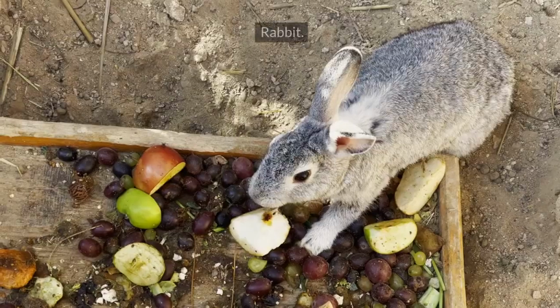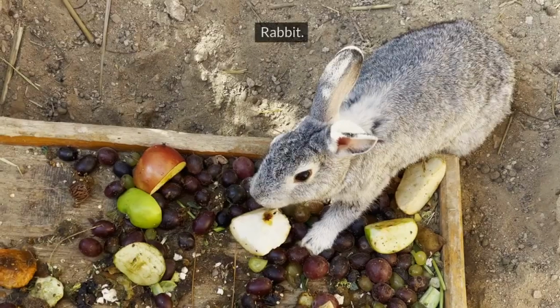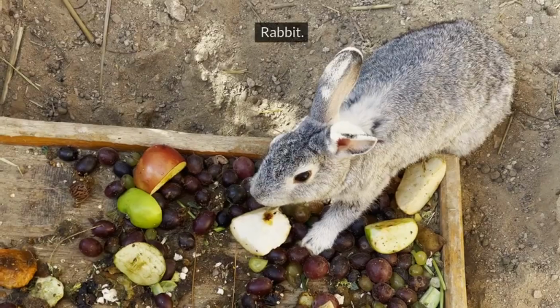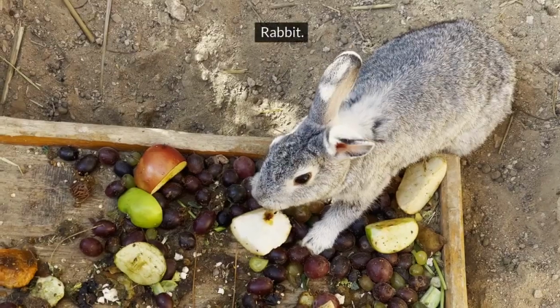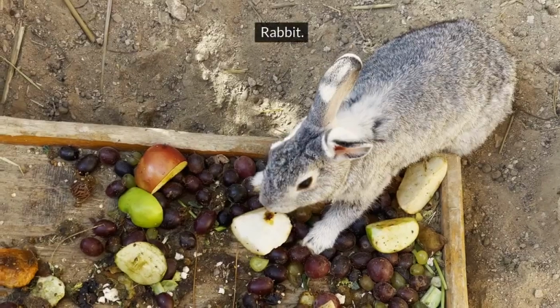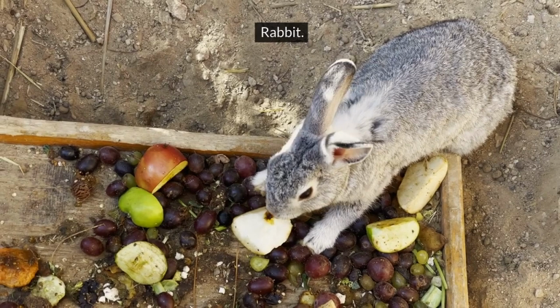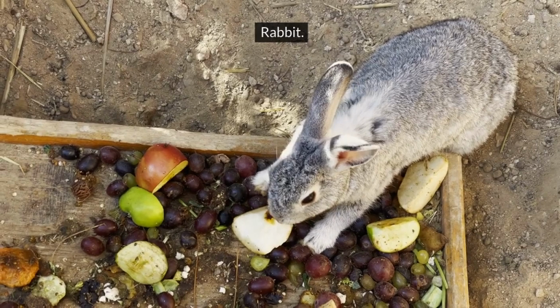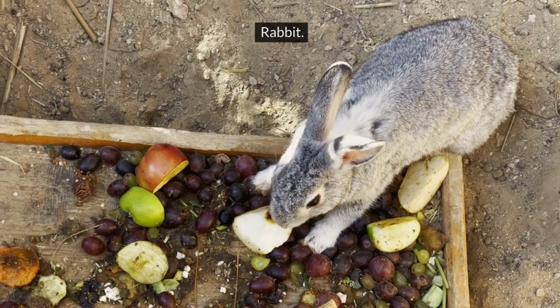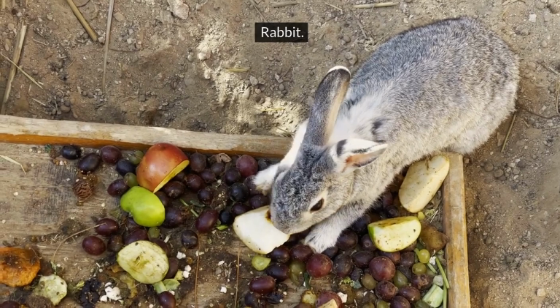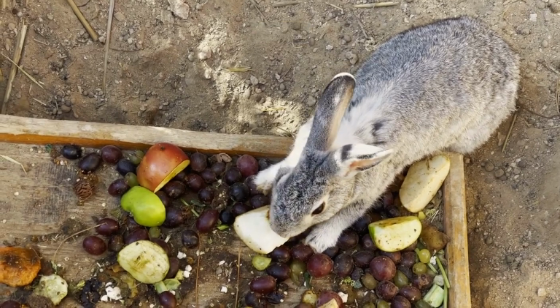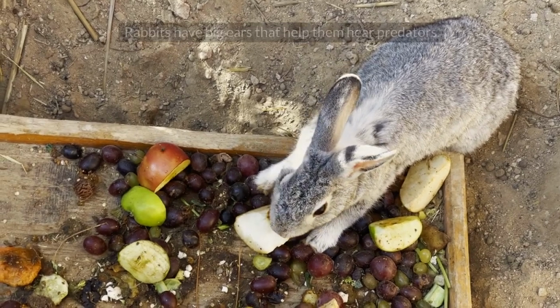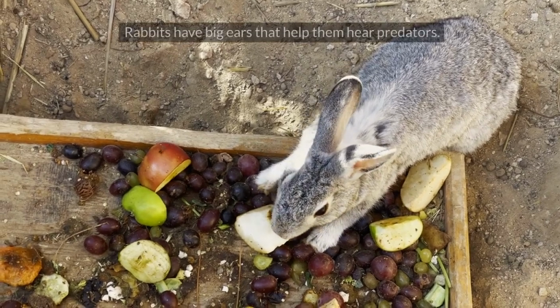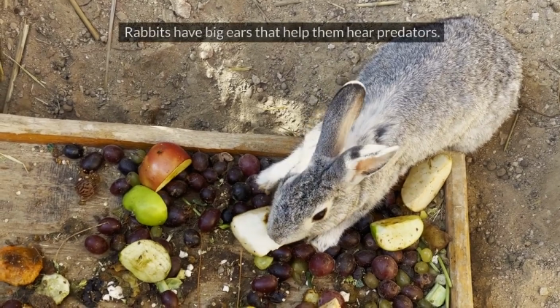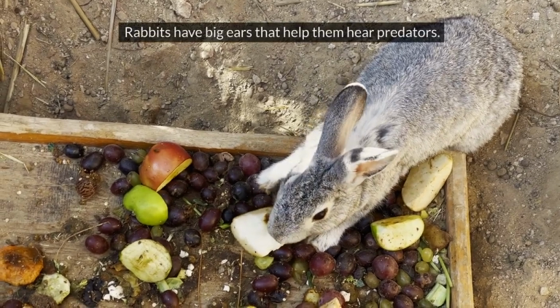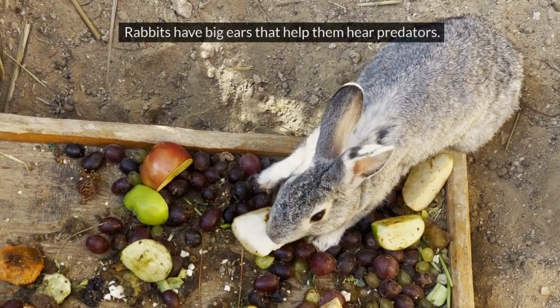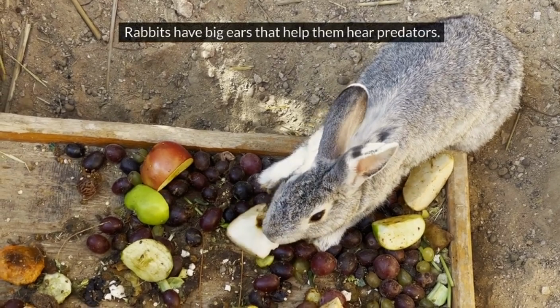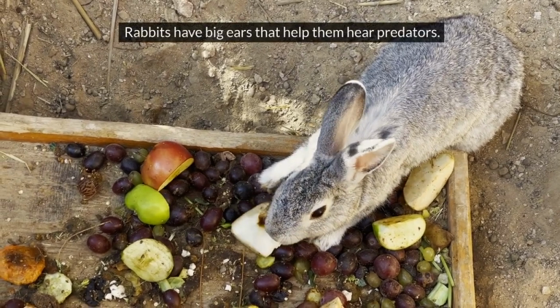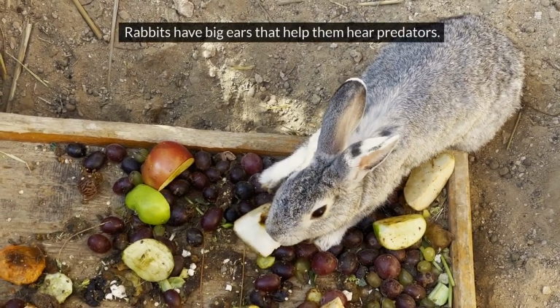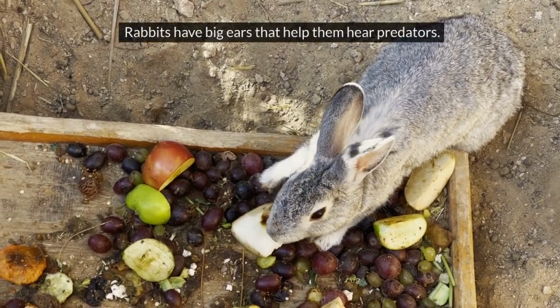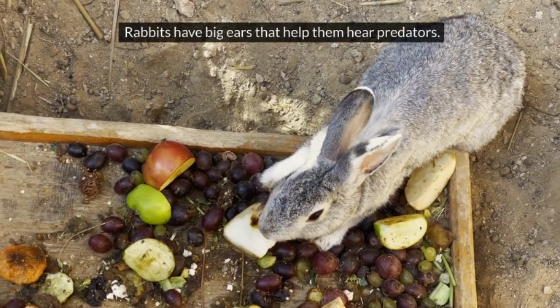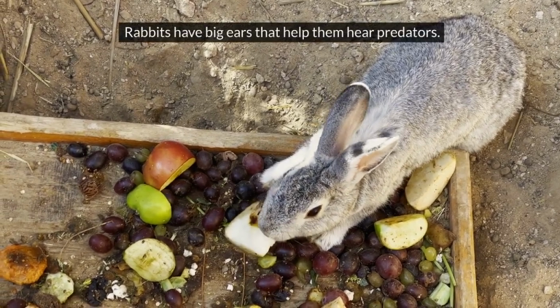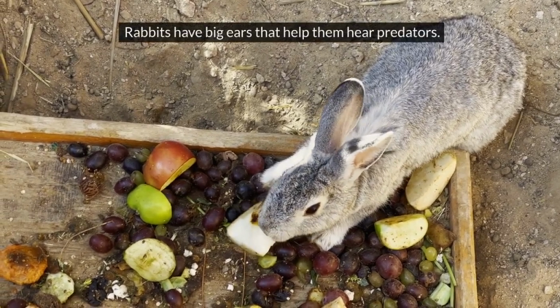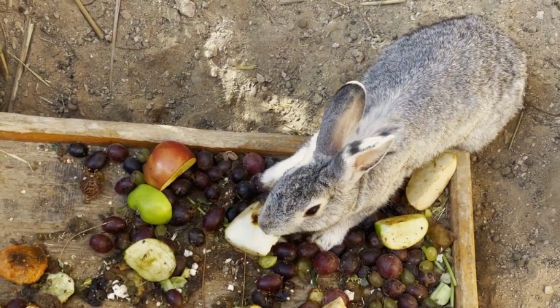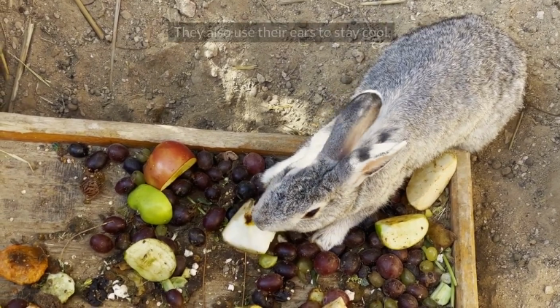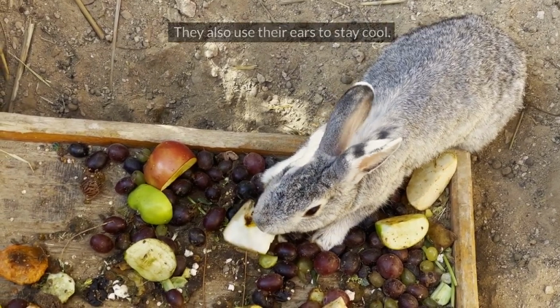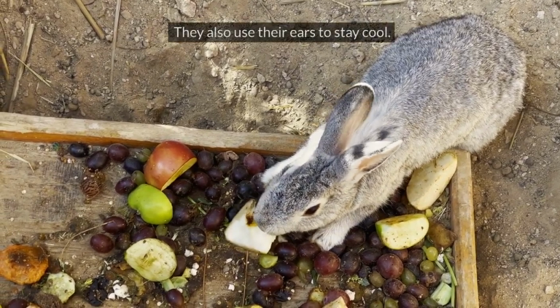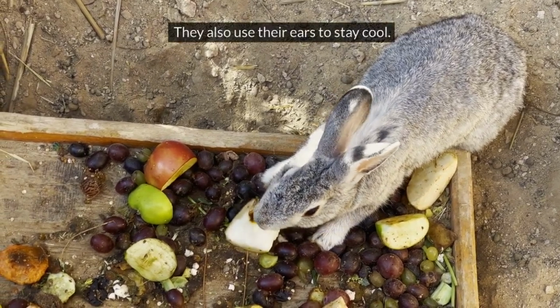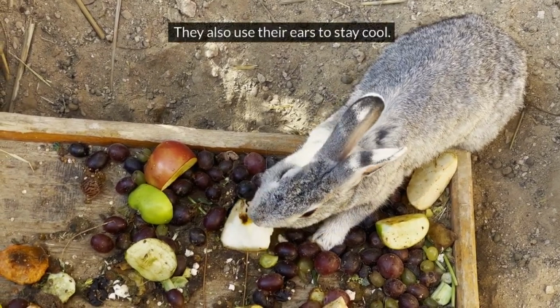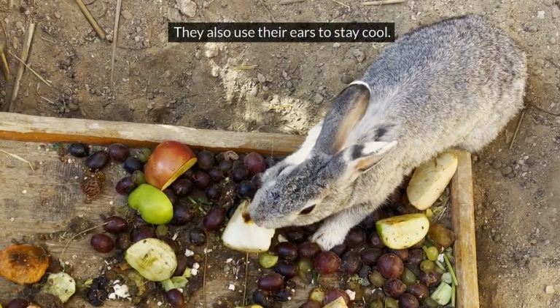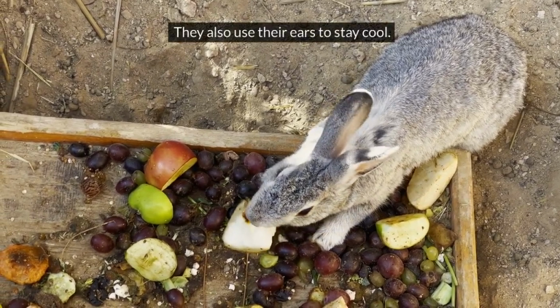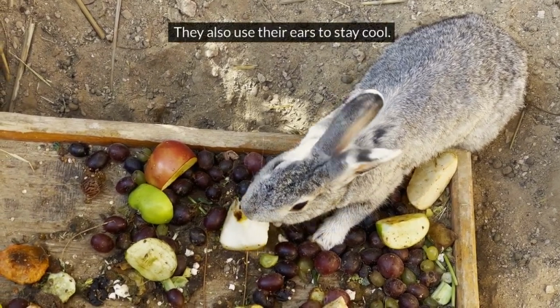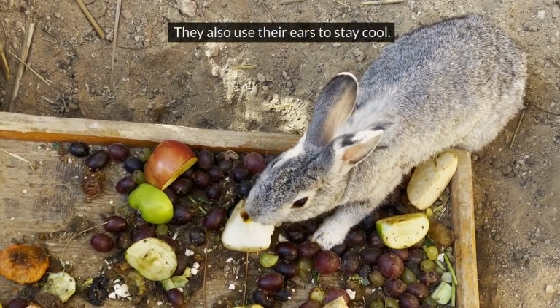Rabbit. Rabbits have big ears that help them hear predators. They also use their ears to stay cool.